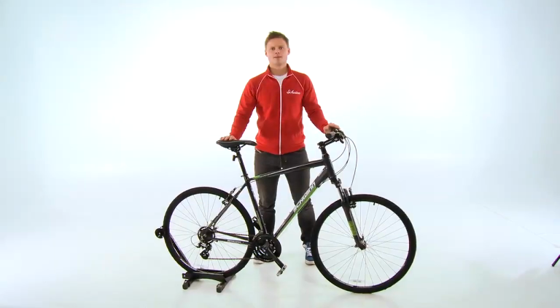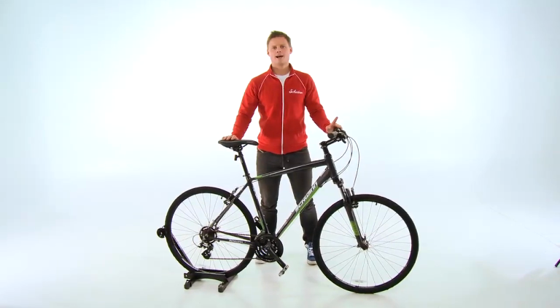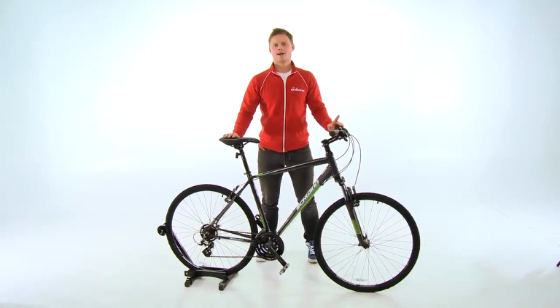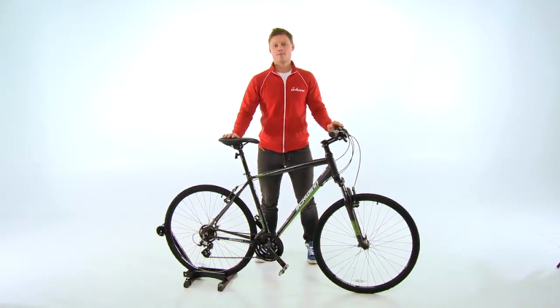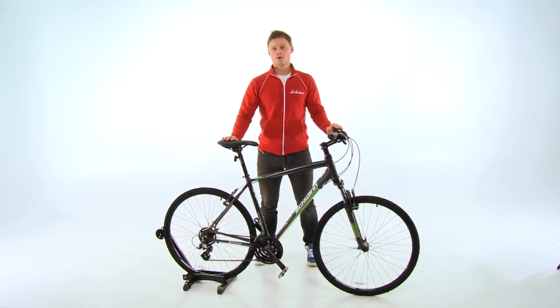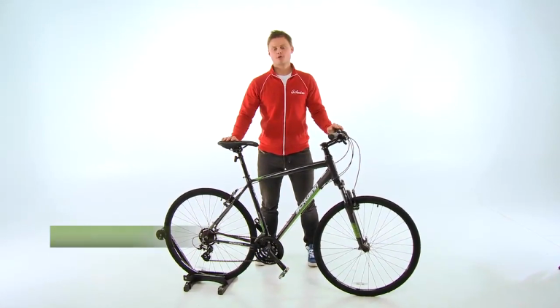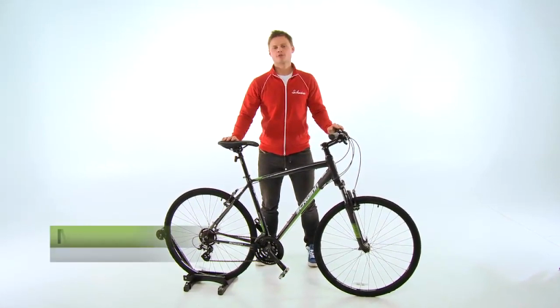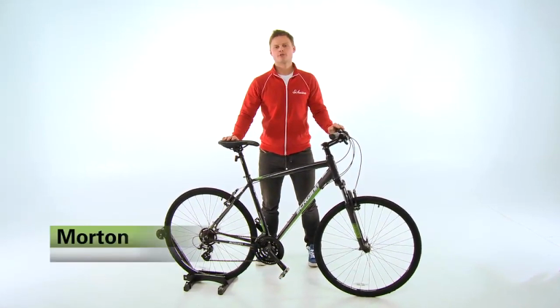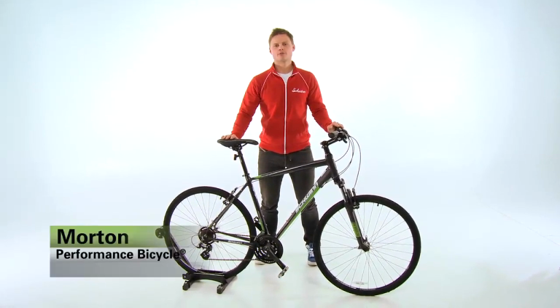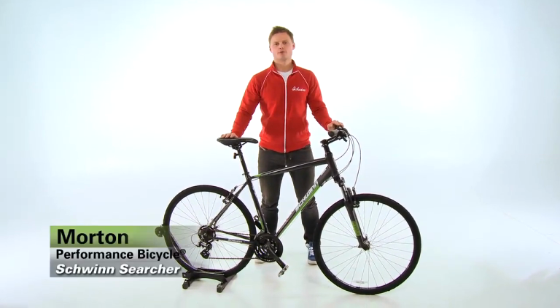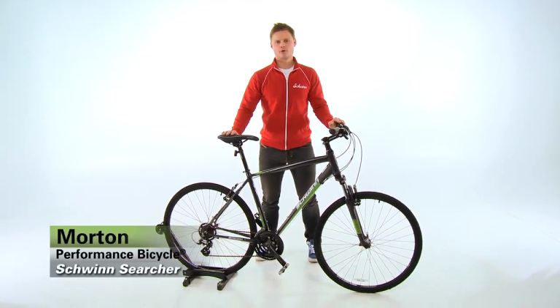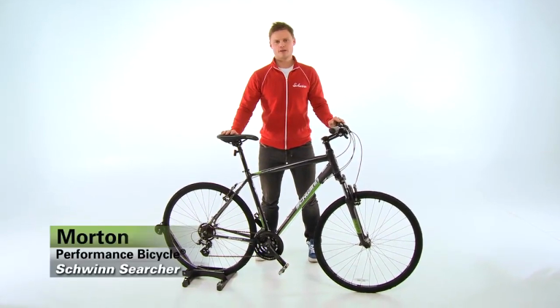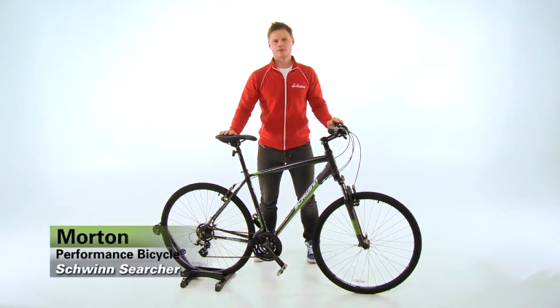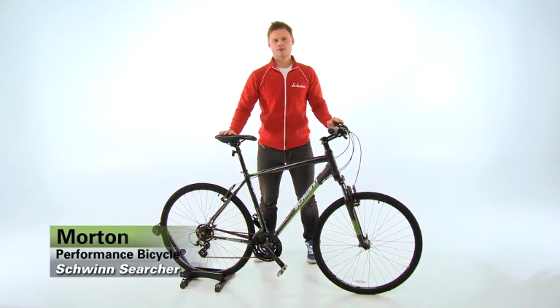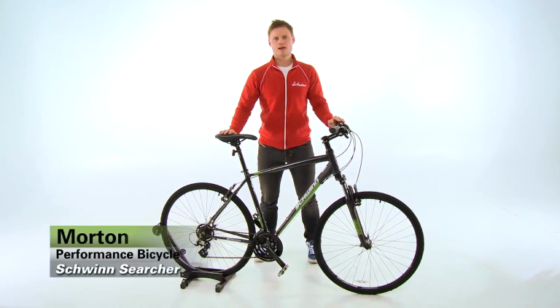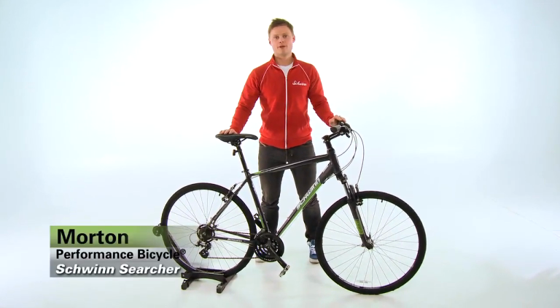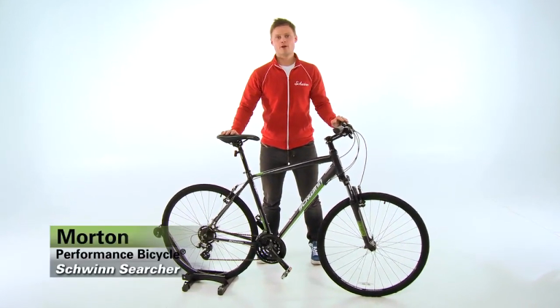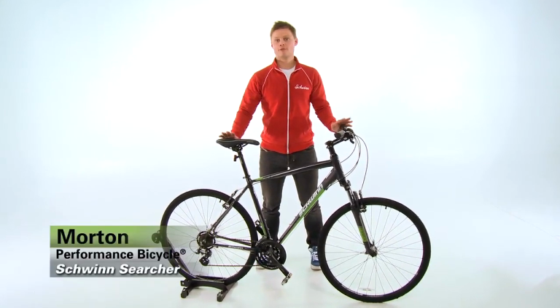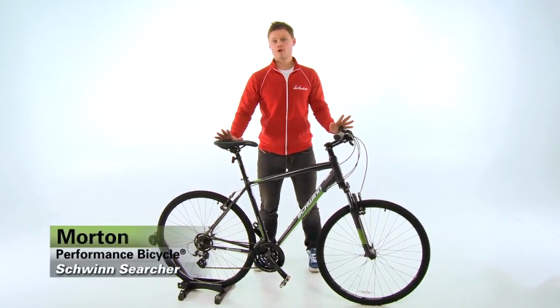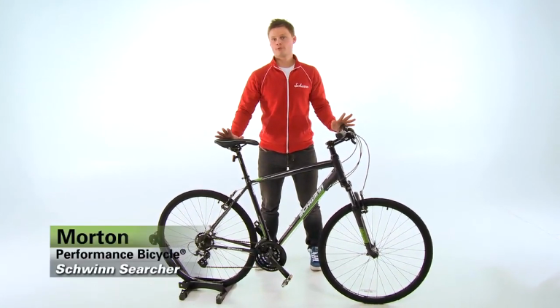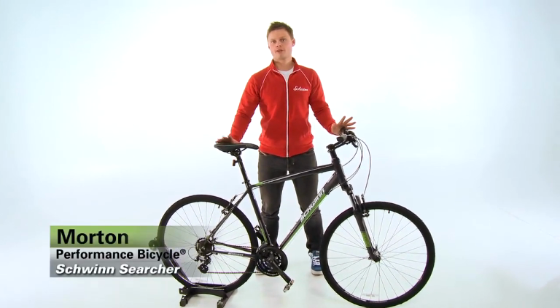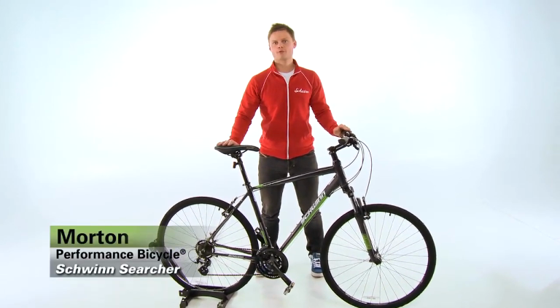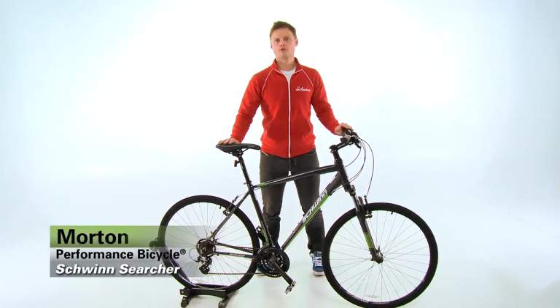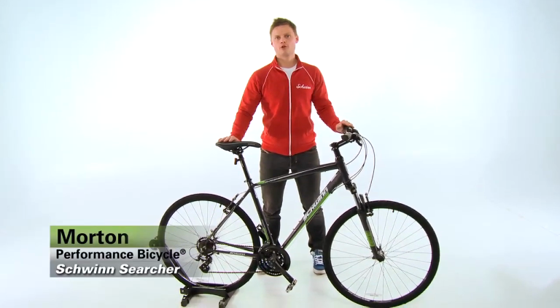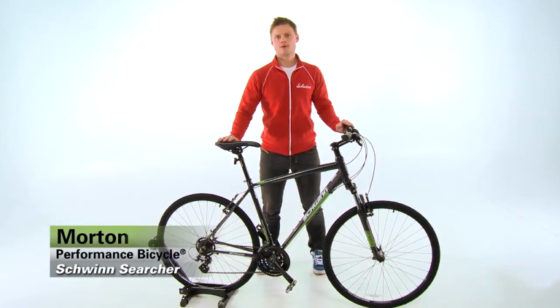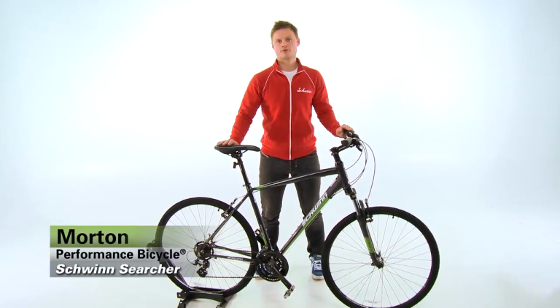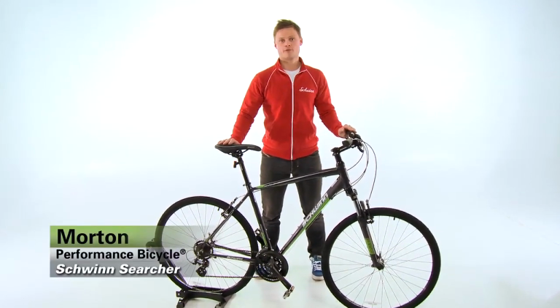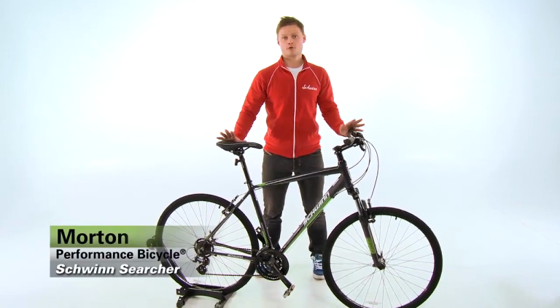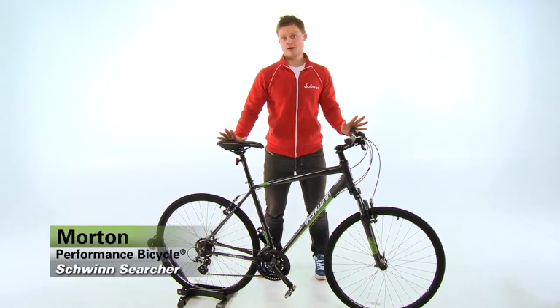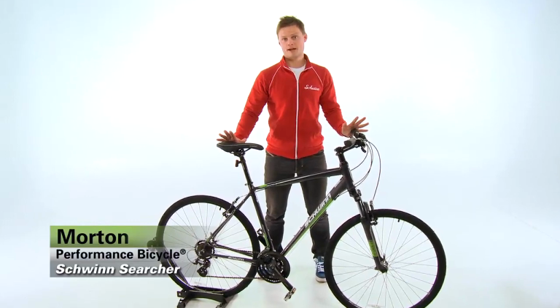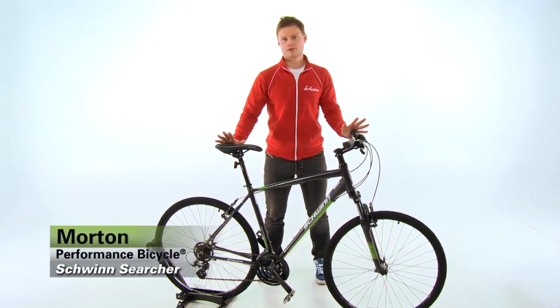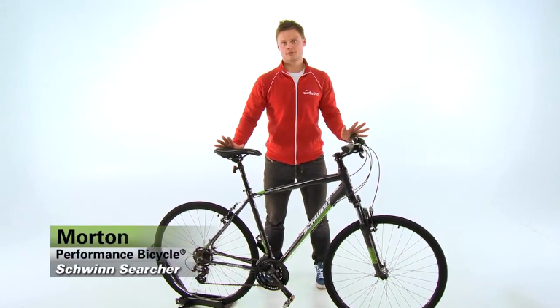Hi, I'm Morten Christensen from Schwinn Bicycles. I'm here at Performance today to tell you about some of our great bicycles.